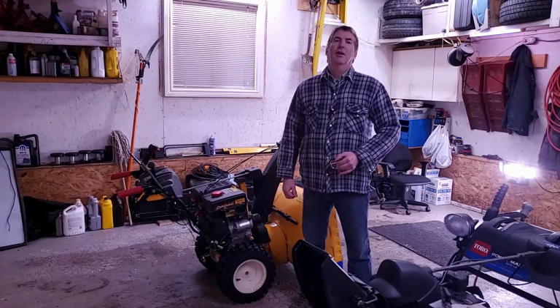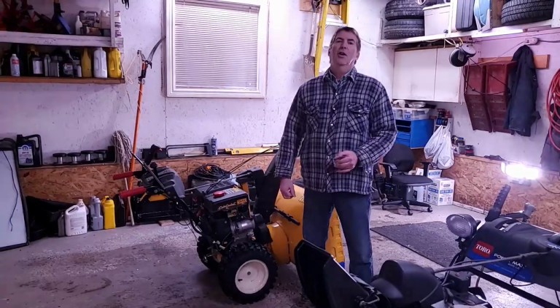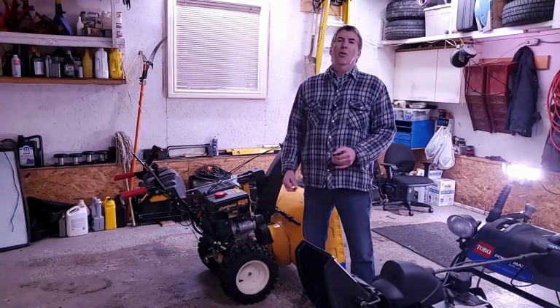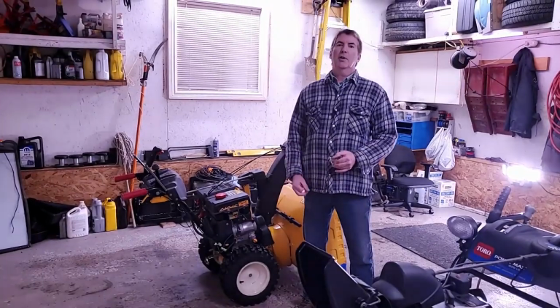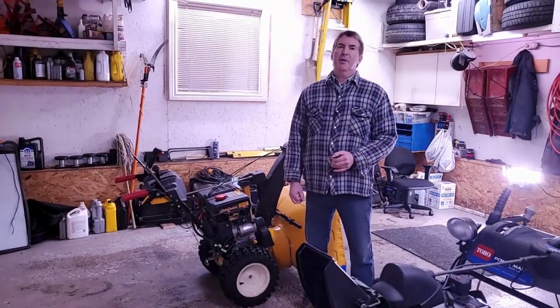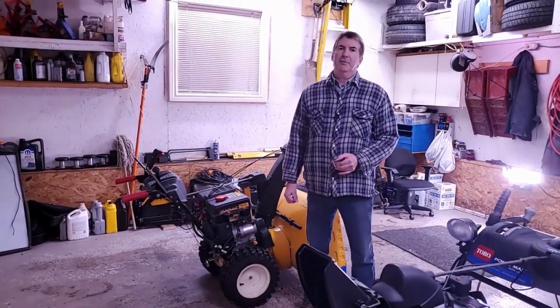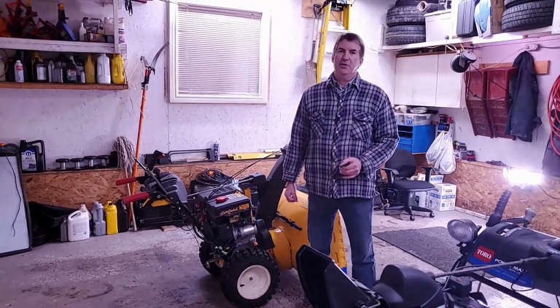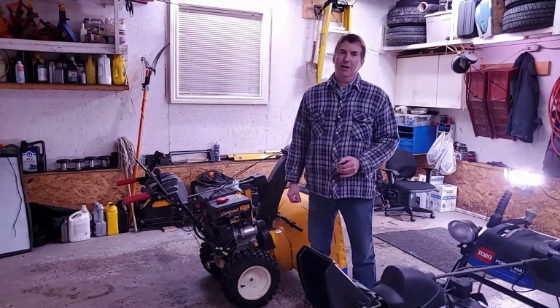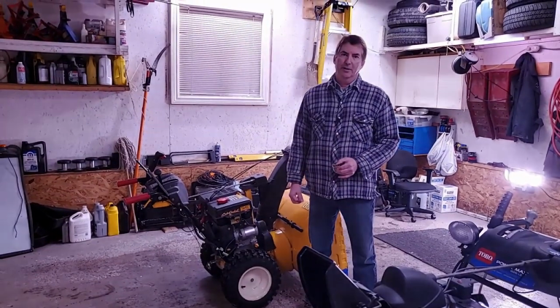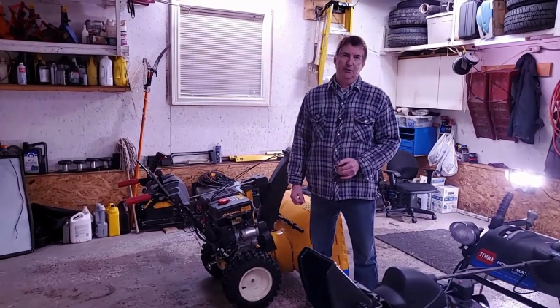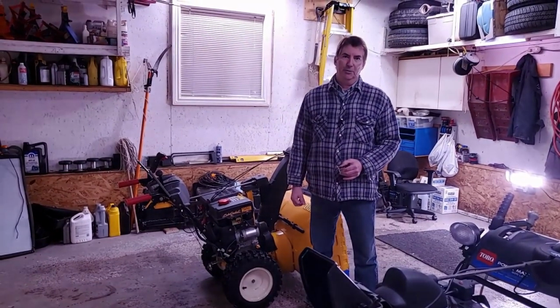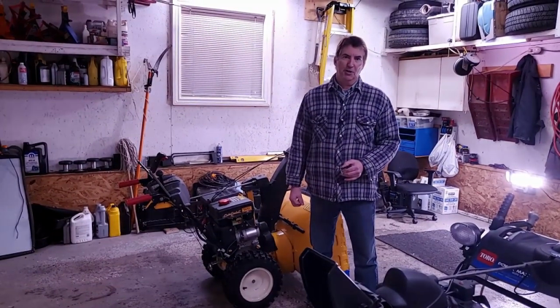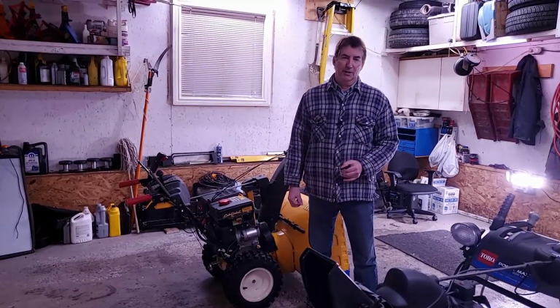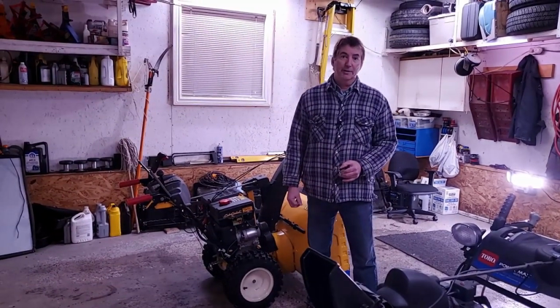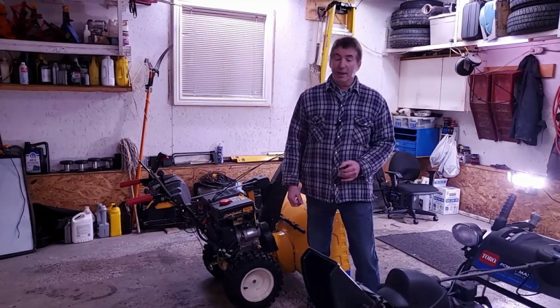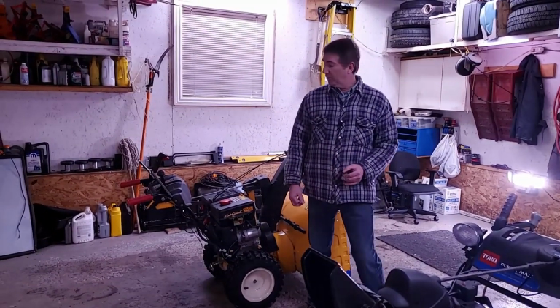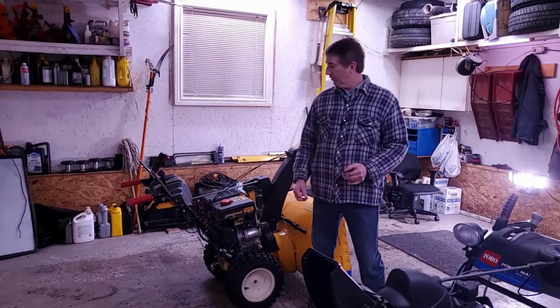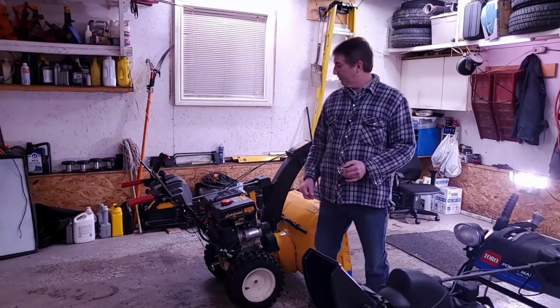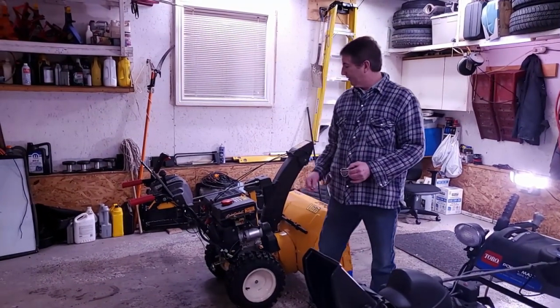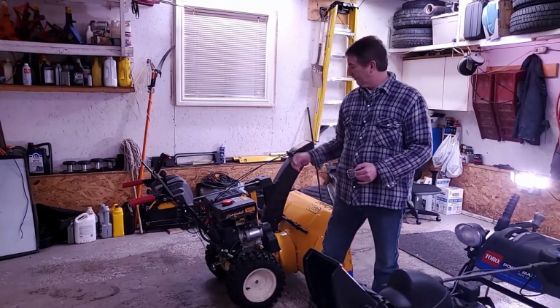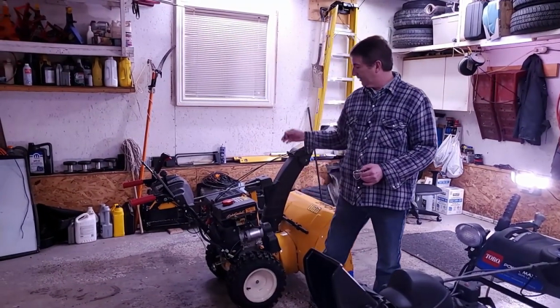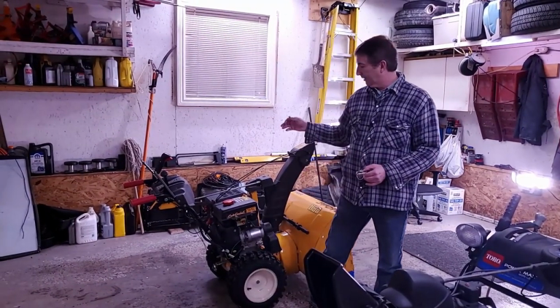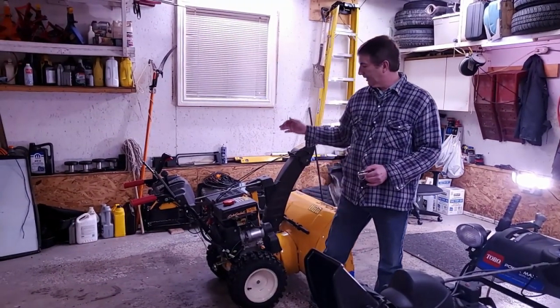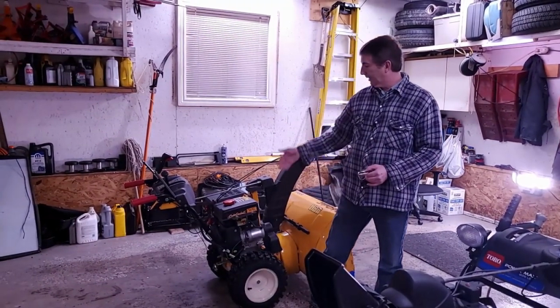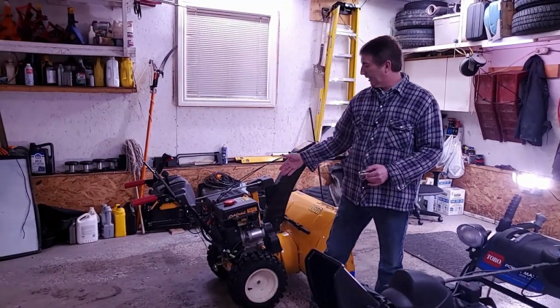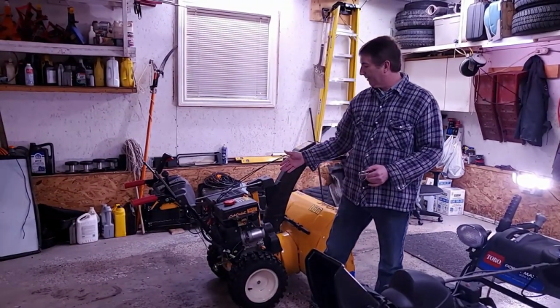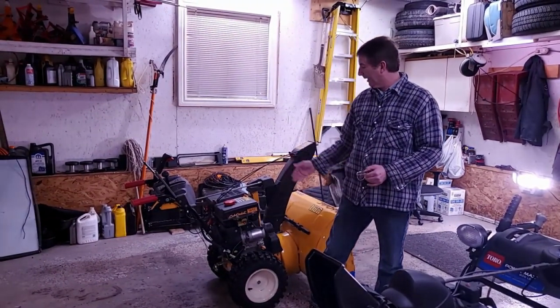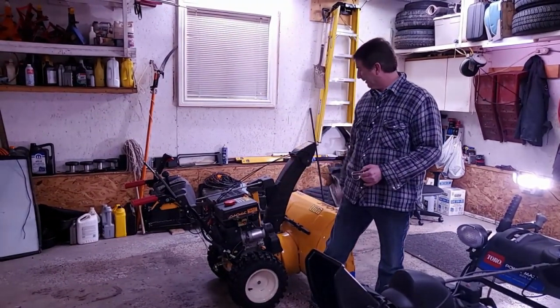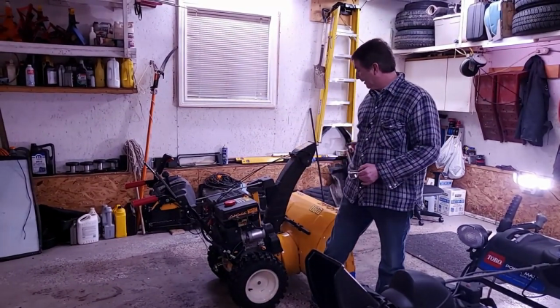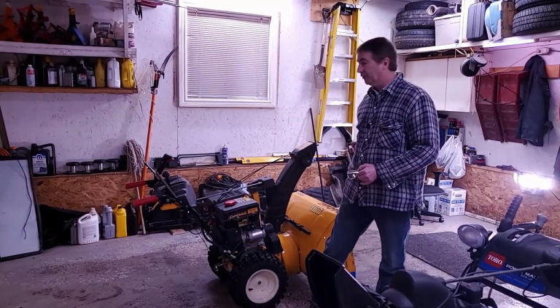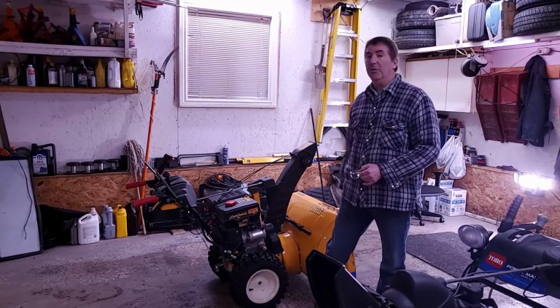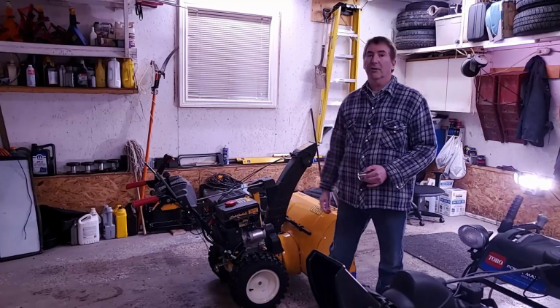Welcome back to my channel Frugal with John. Today we're going to be servicing a Cub Cadet snowblower.